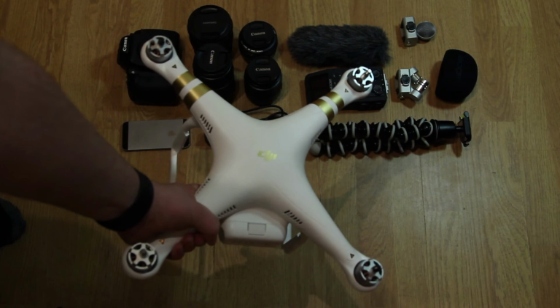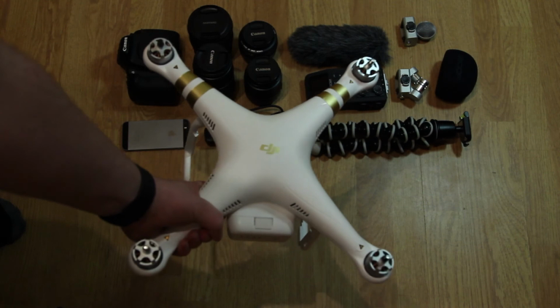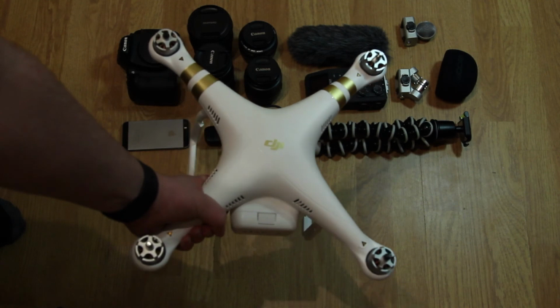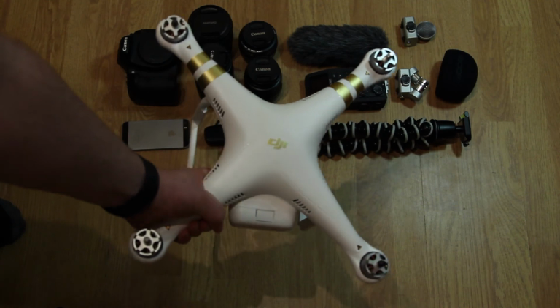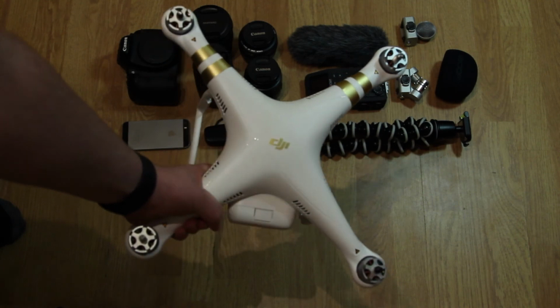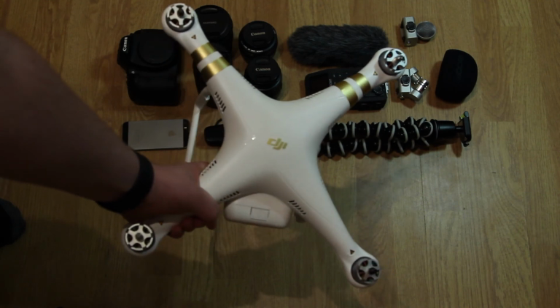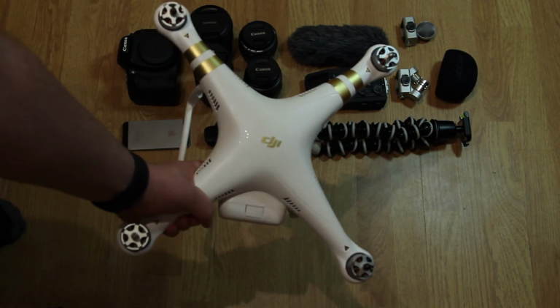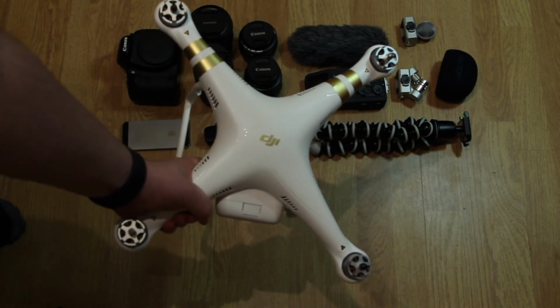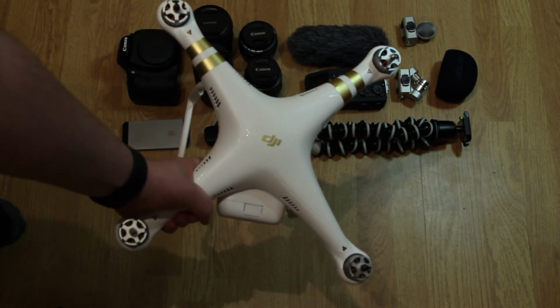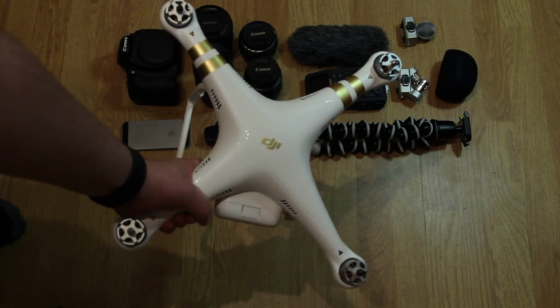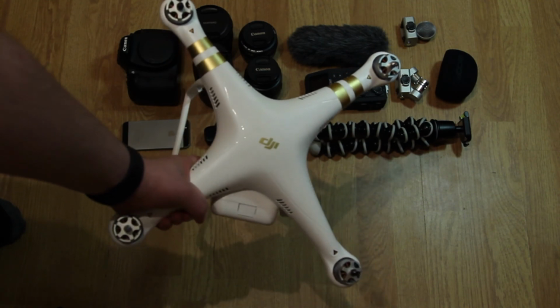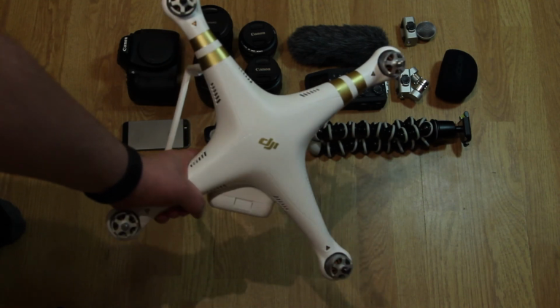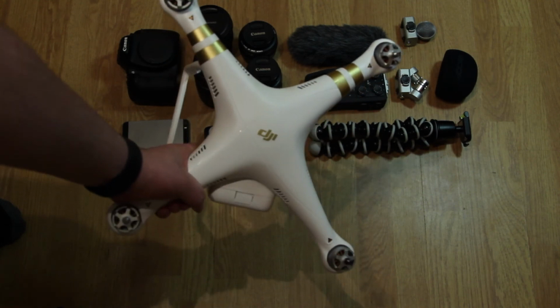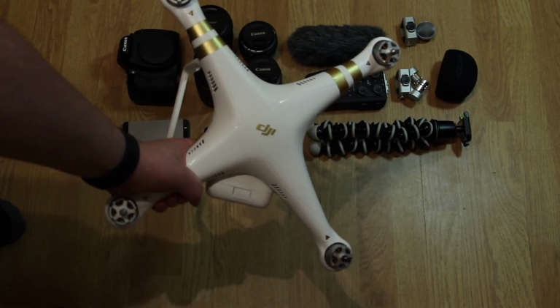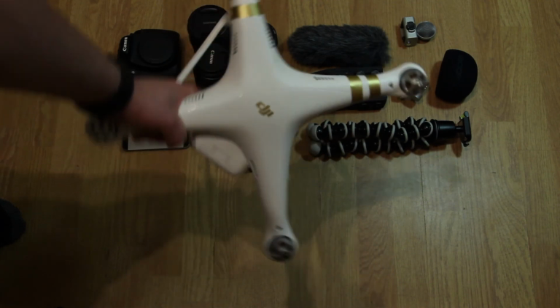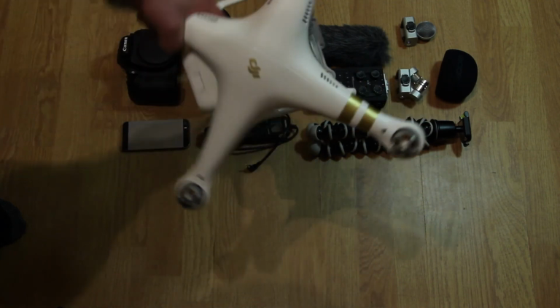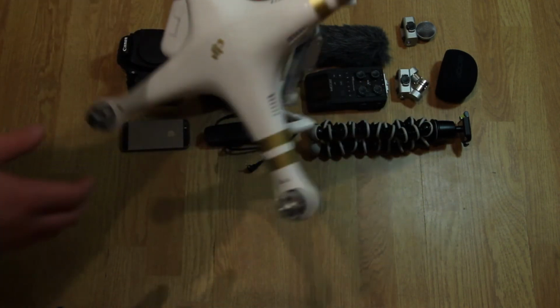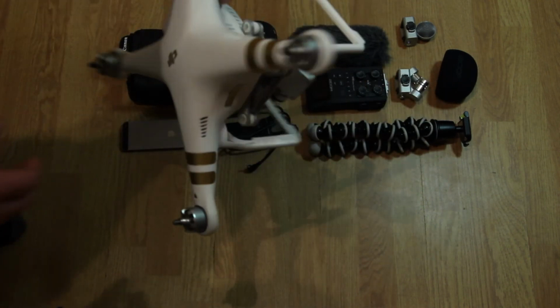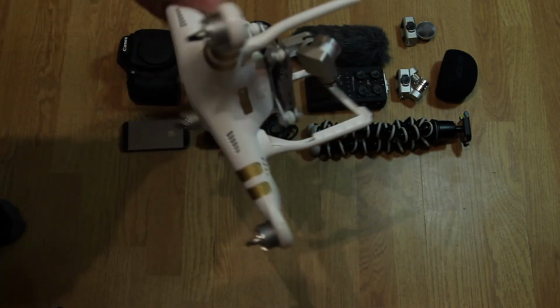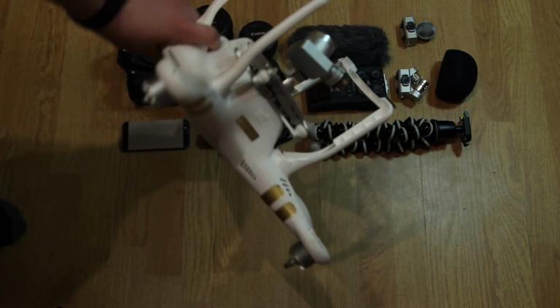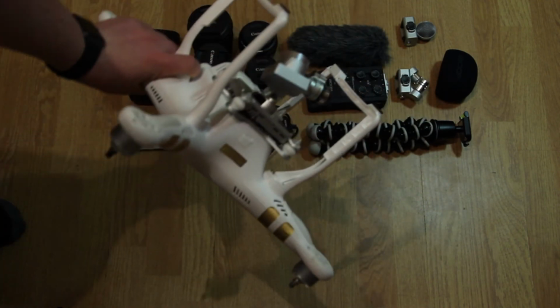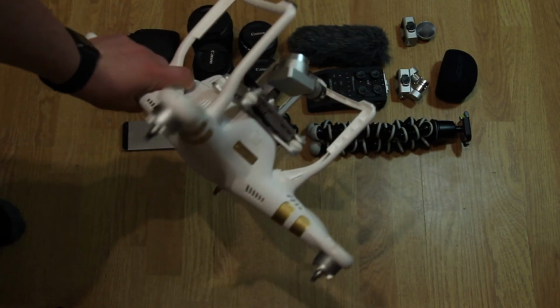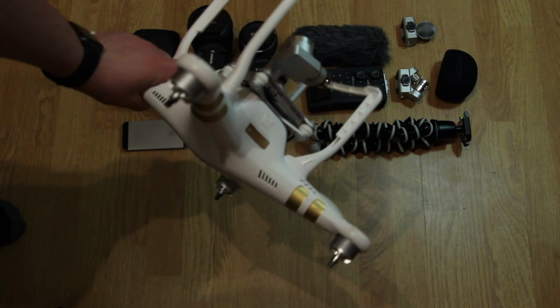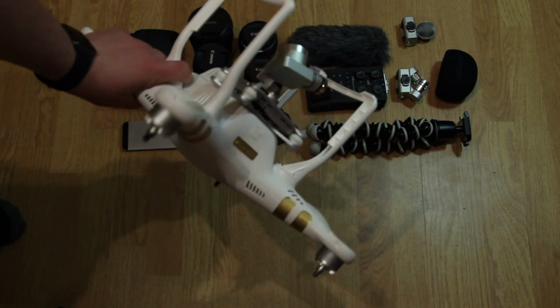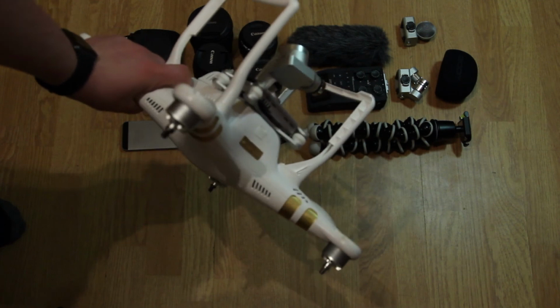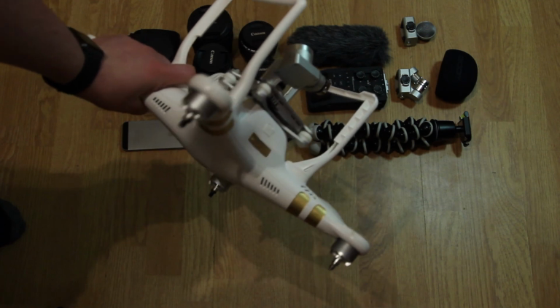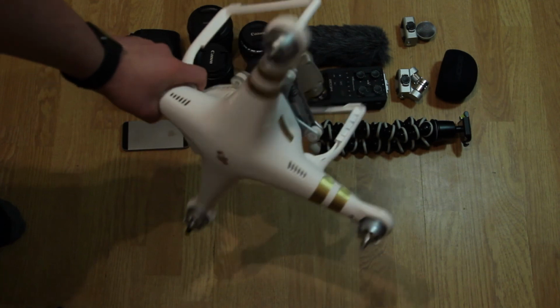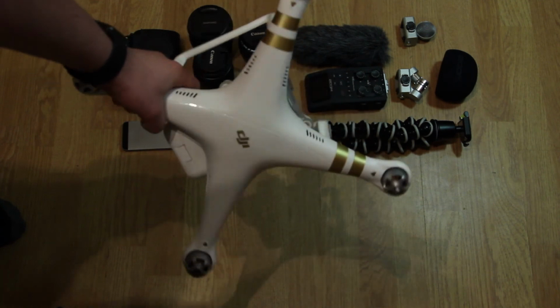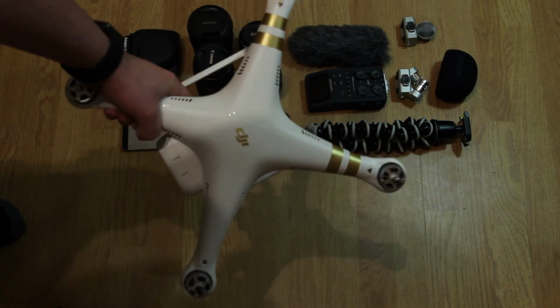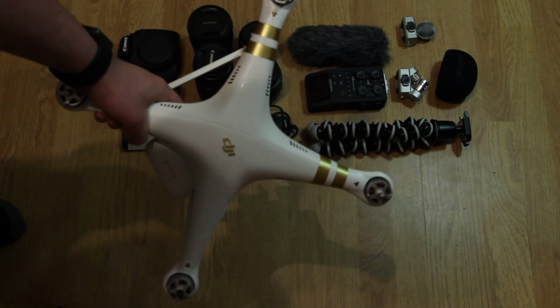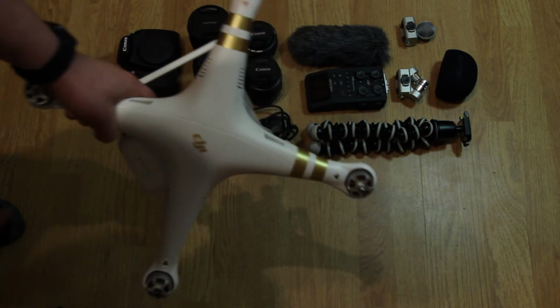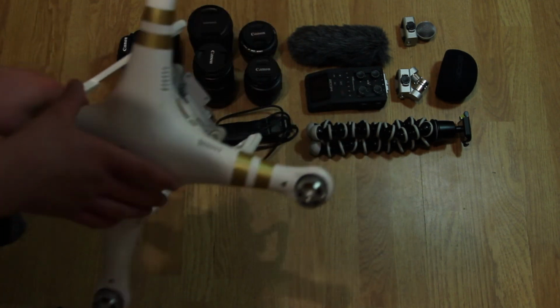There's also the DJI Phantom 3 Professional model — it's got a camera on it and it's all good to go.